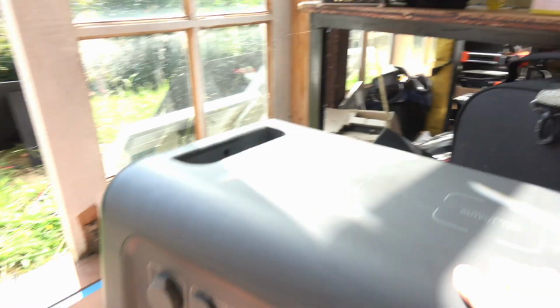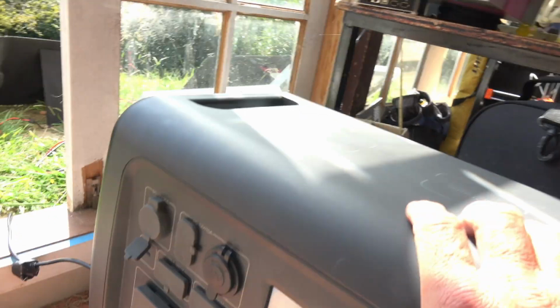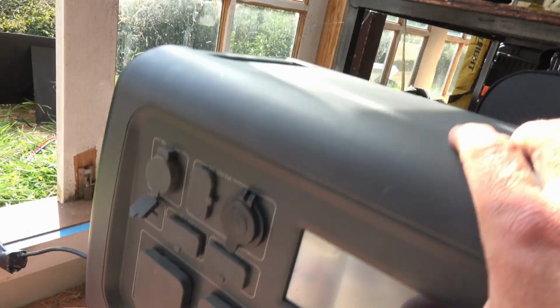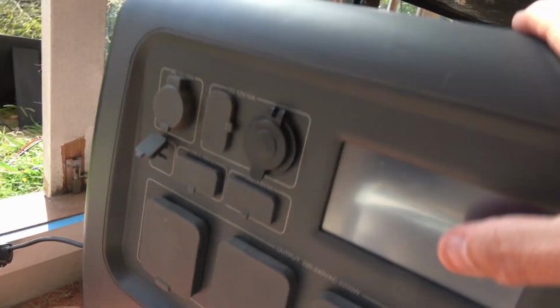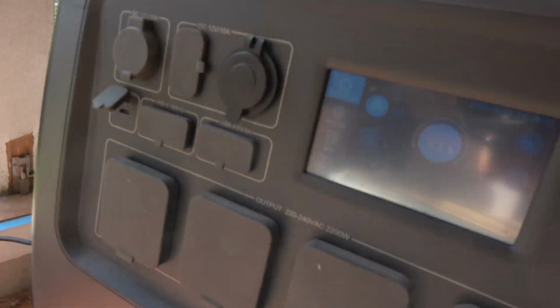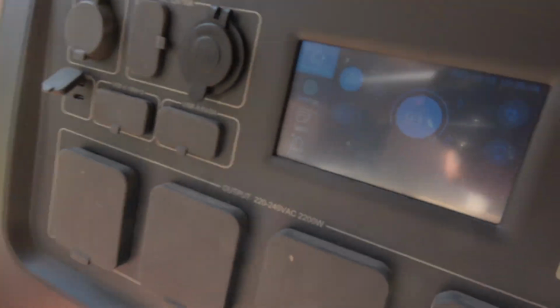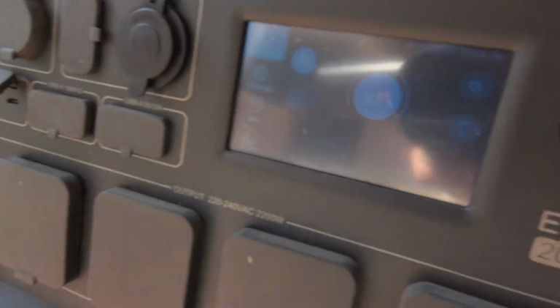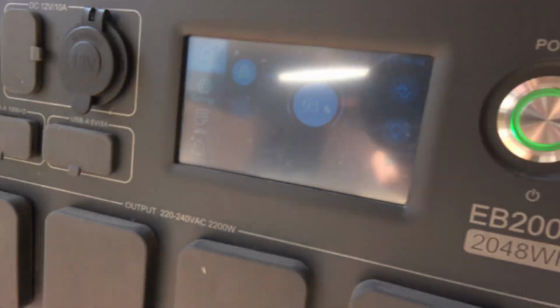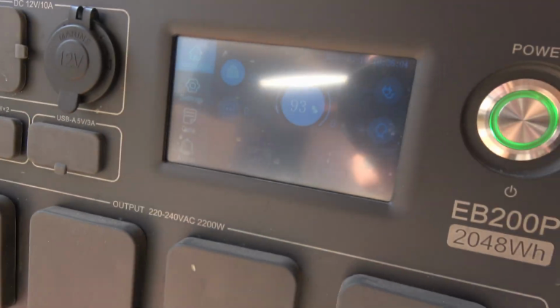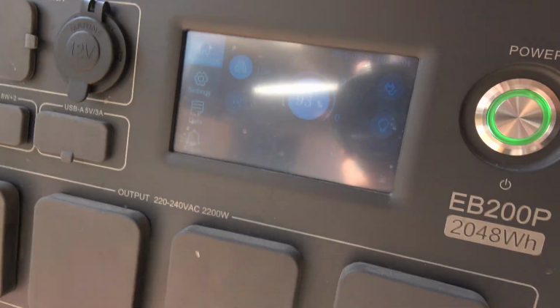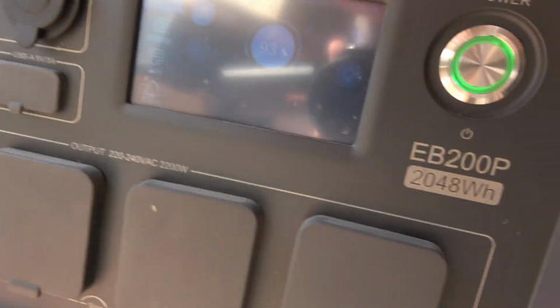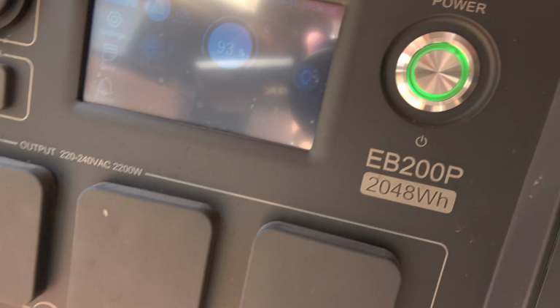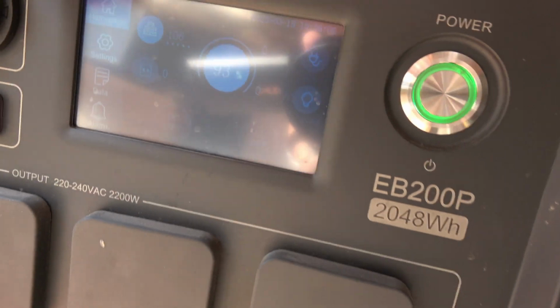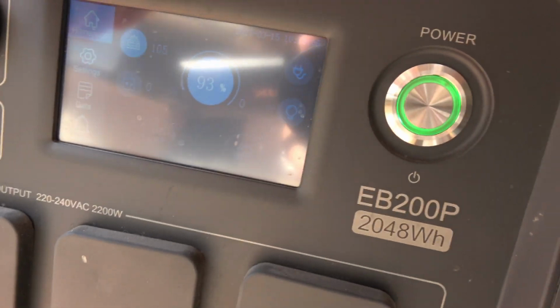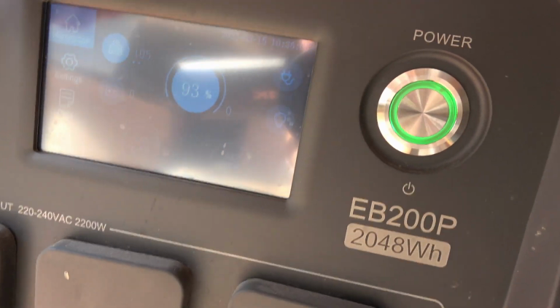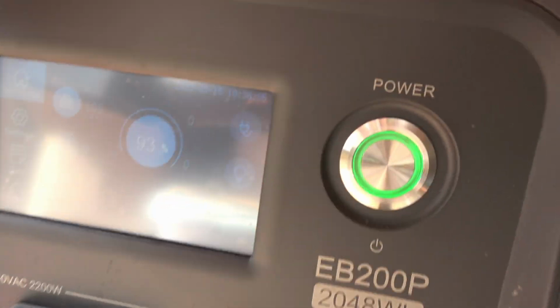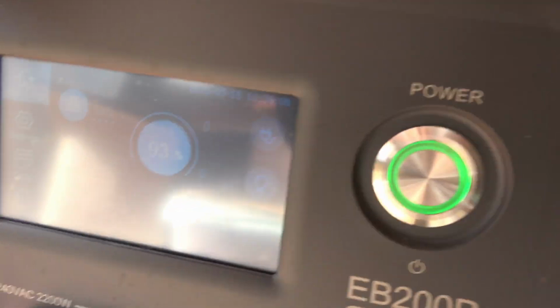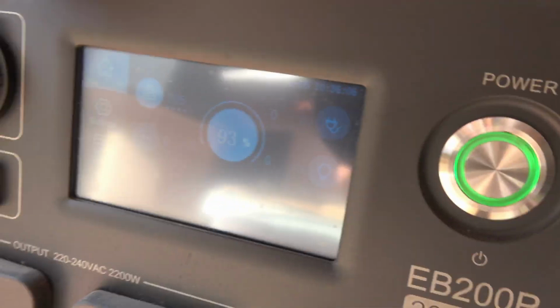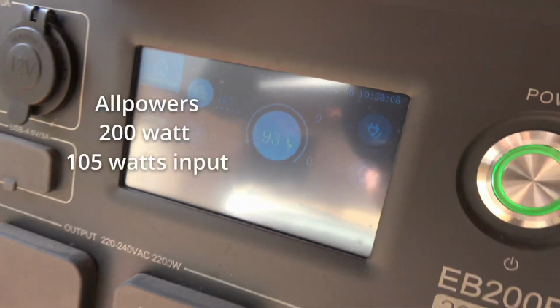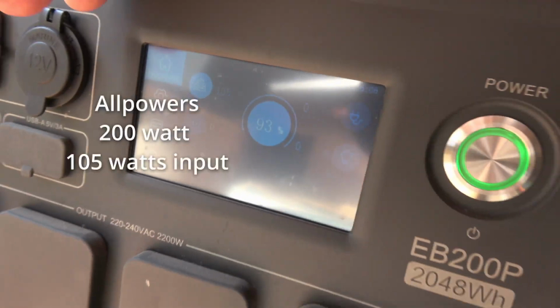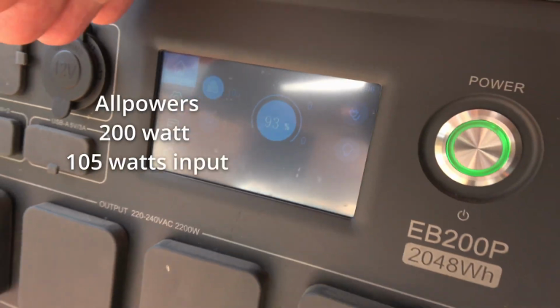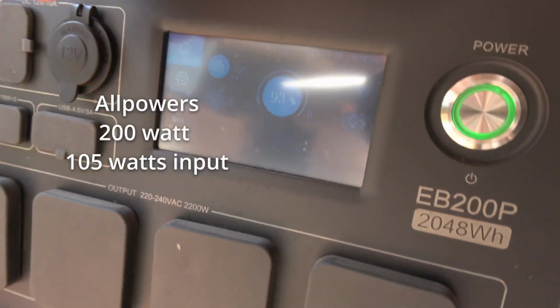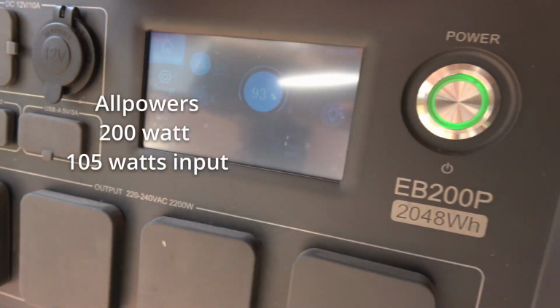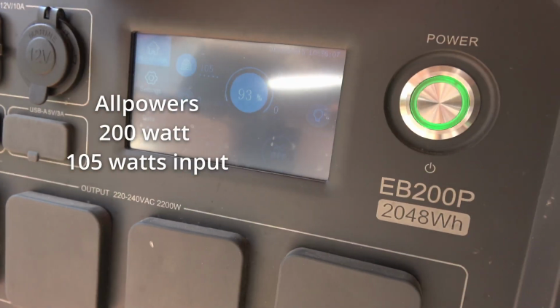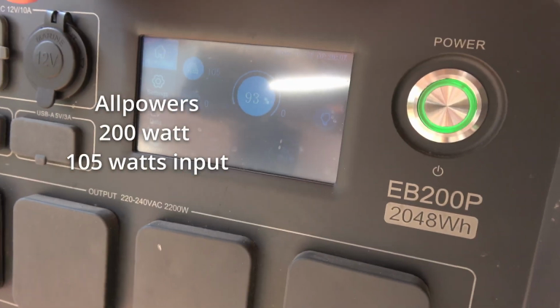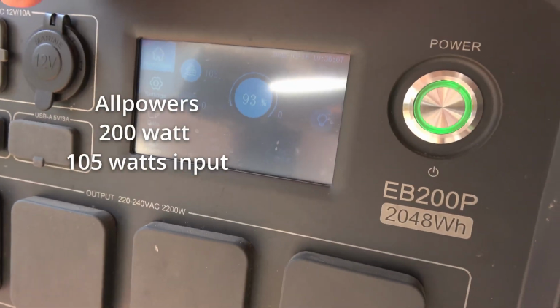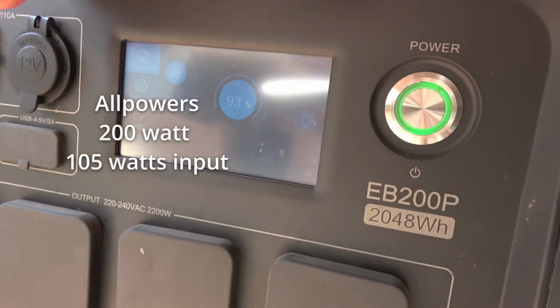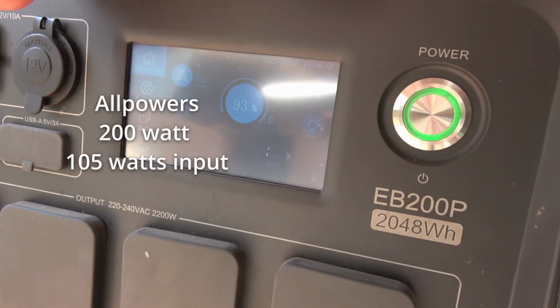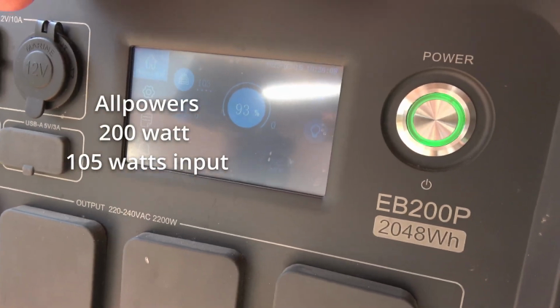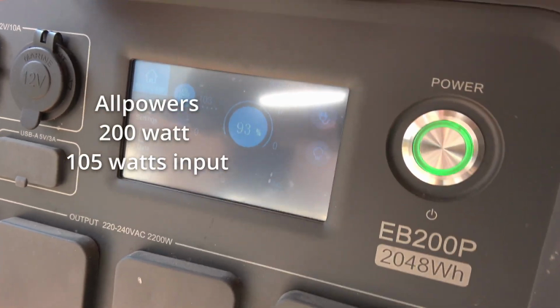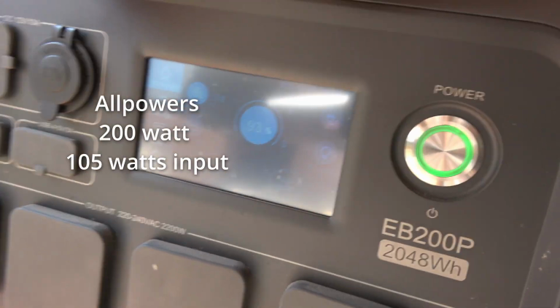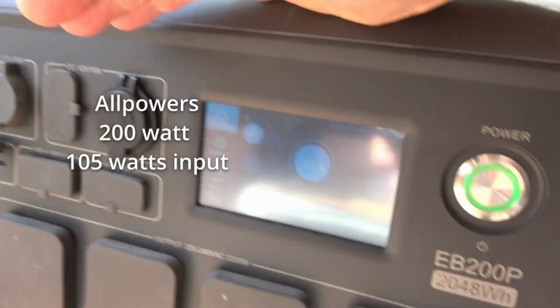First plugged in is the 200-watt and it's 105 watts.